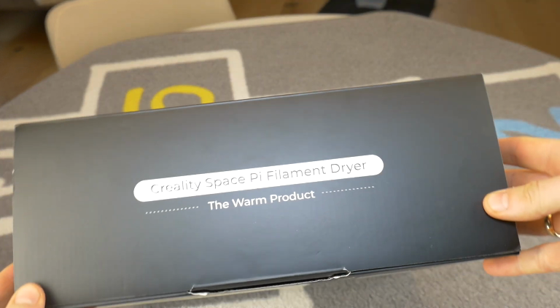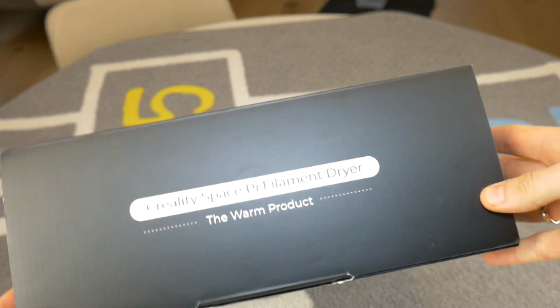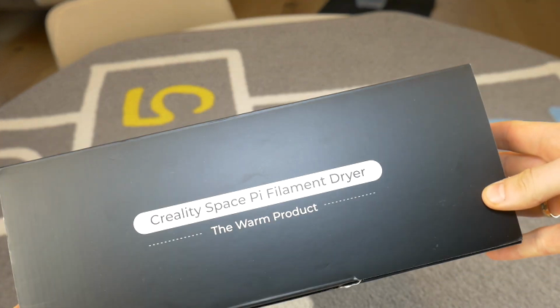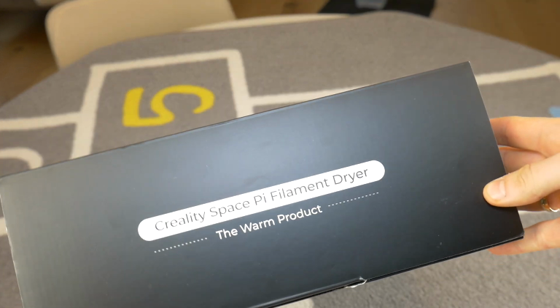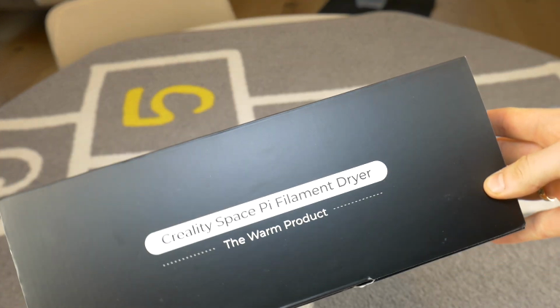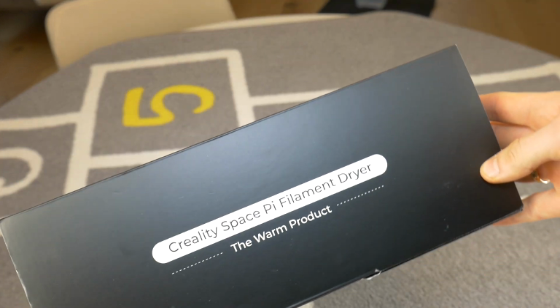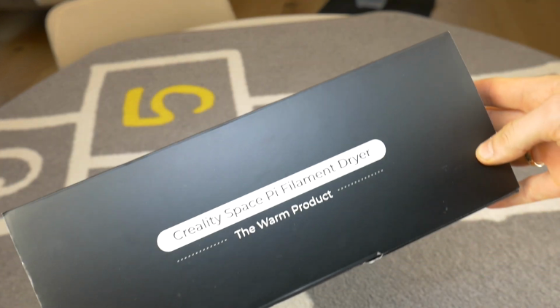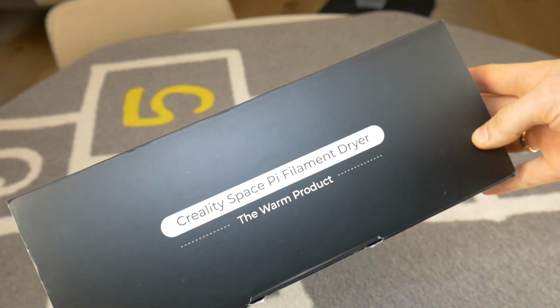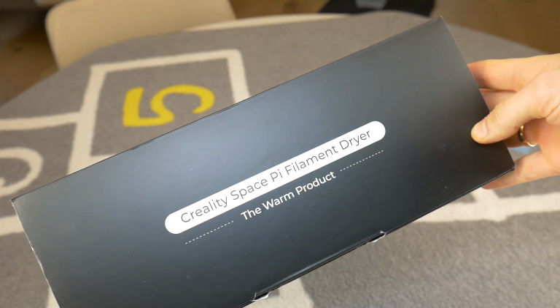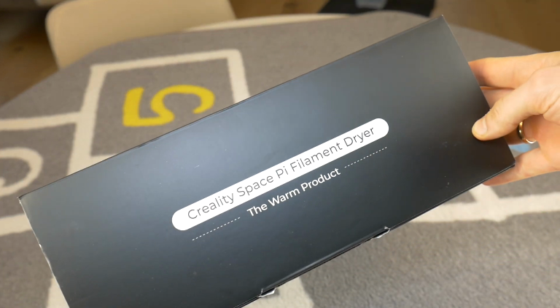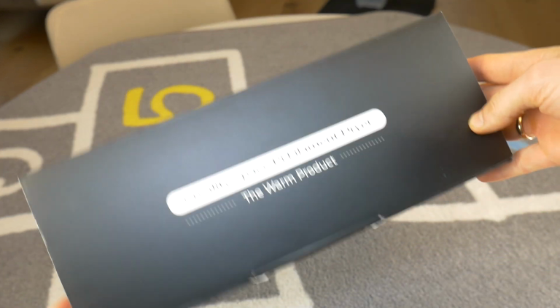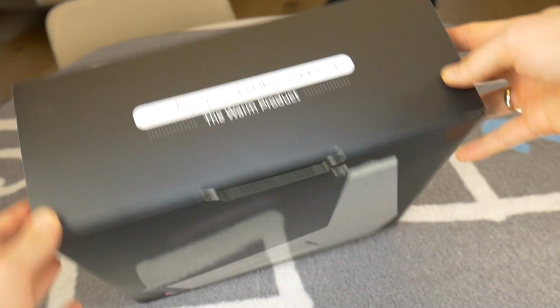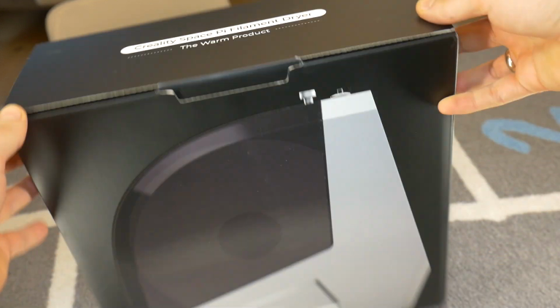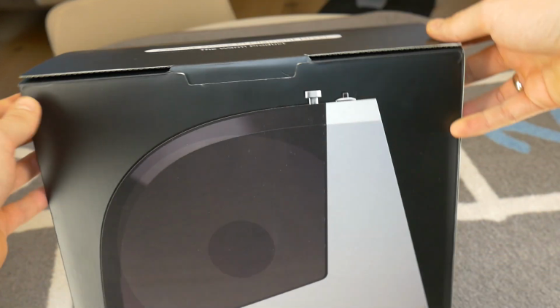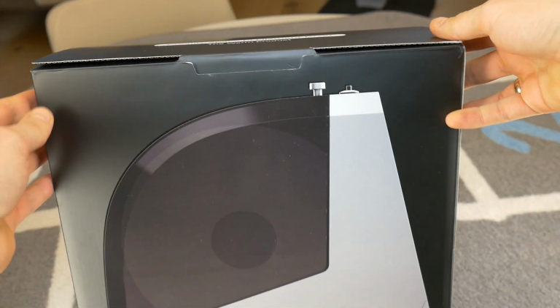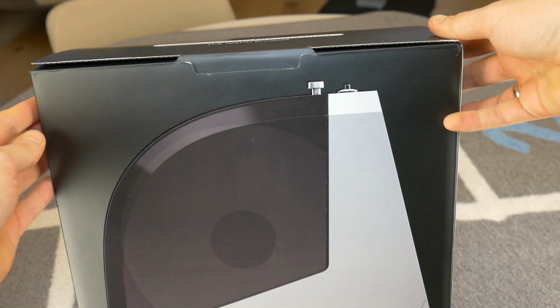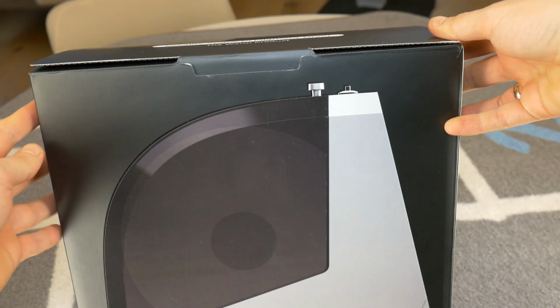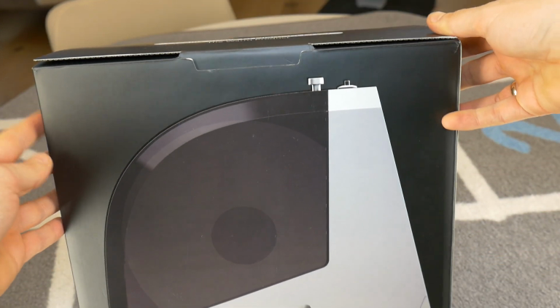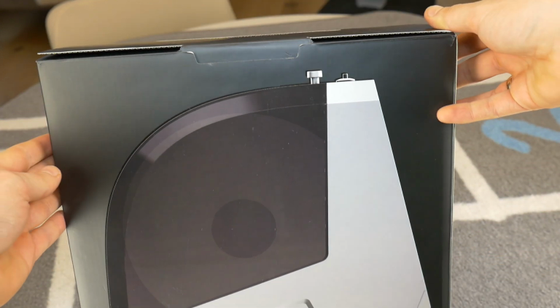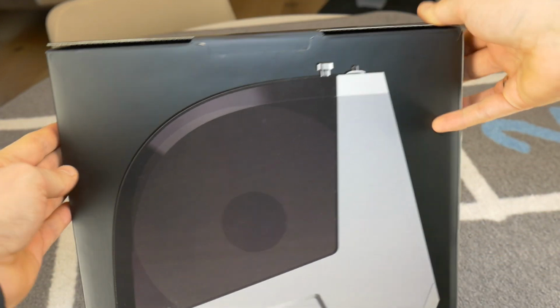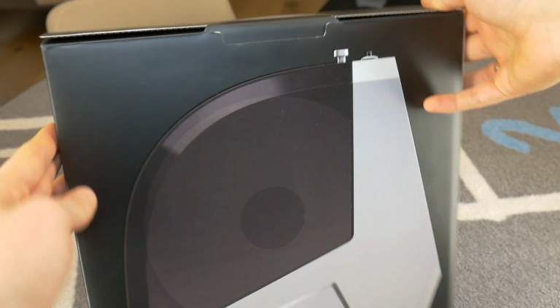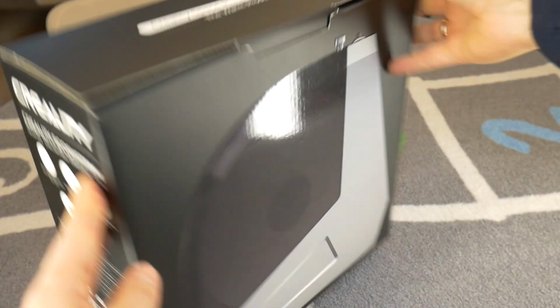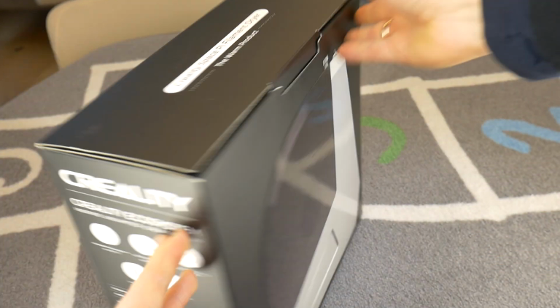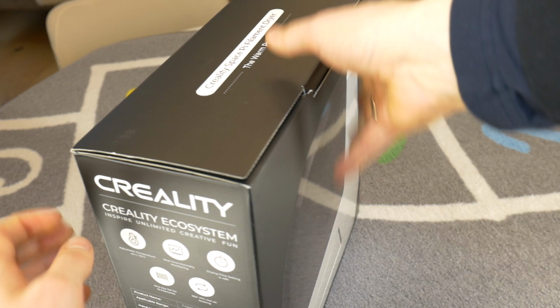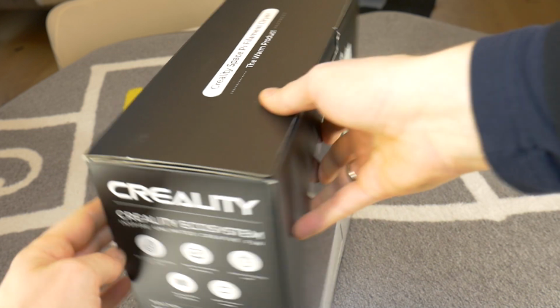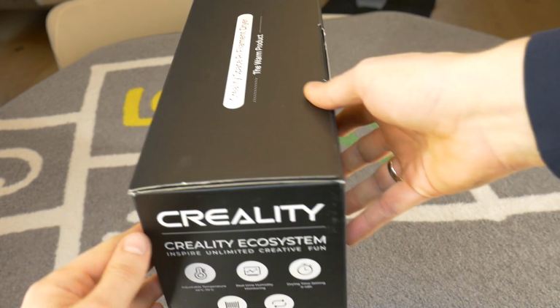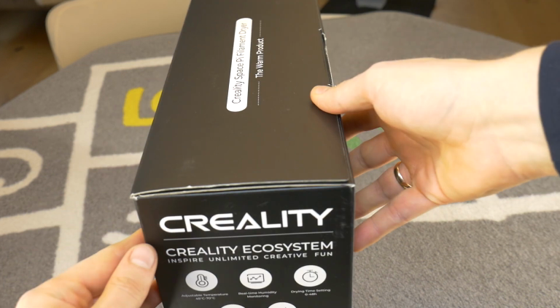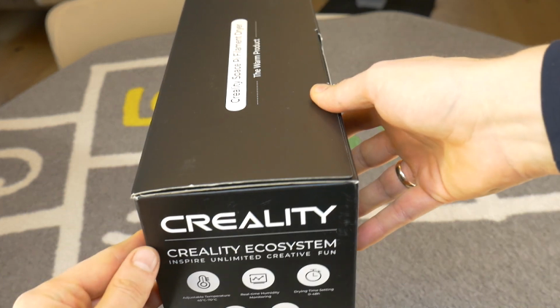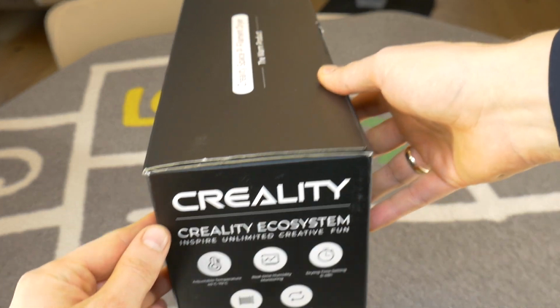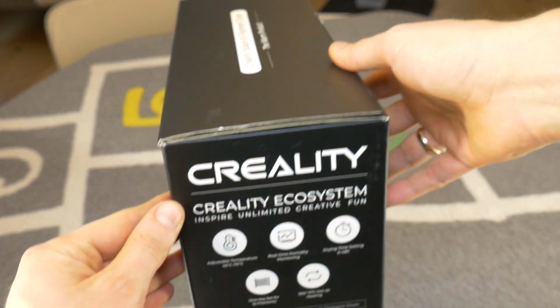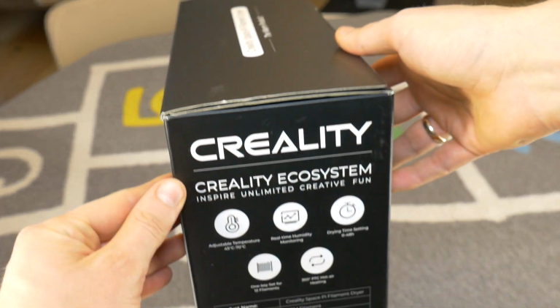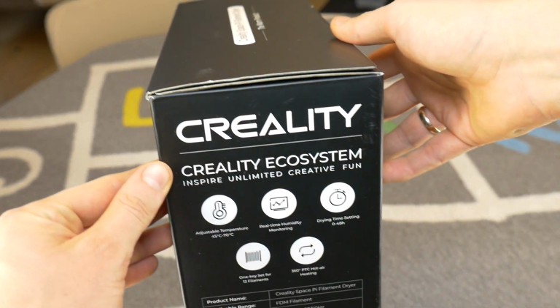If you have any questions while watching the video, feel free to comment below. But now, let's get to the unboxing and setup.